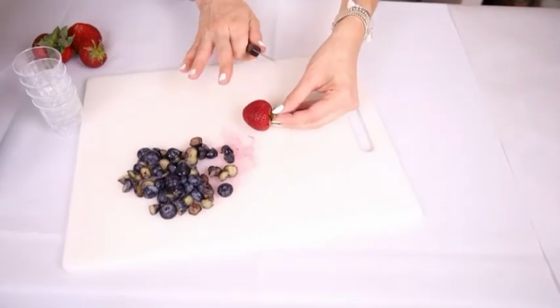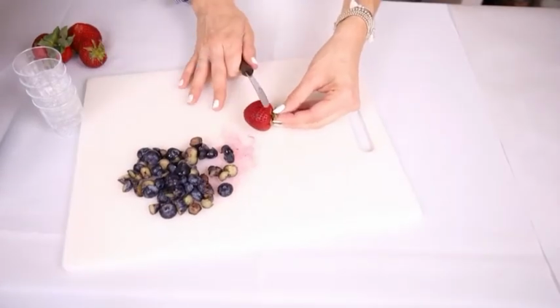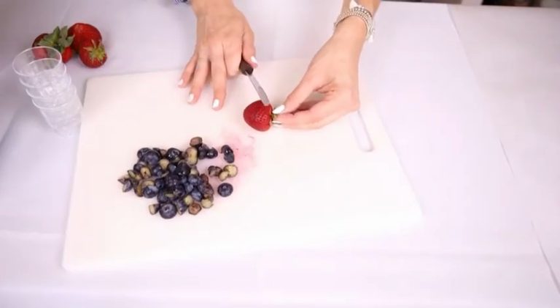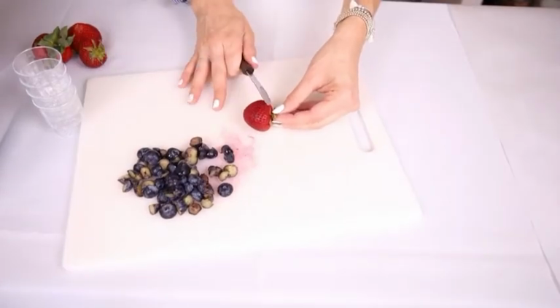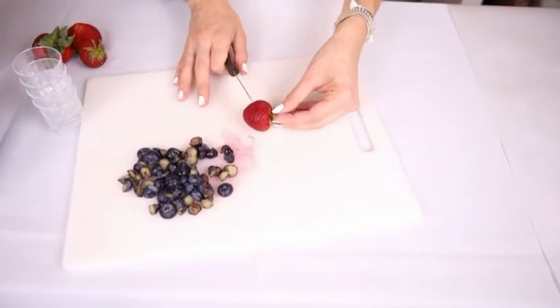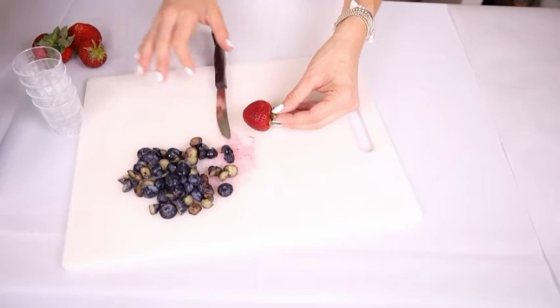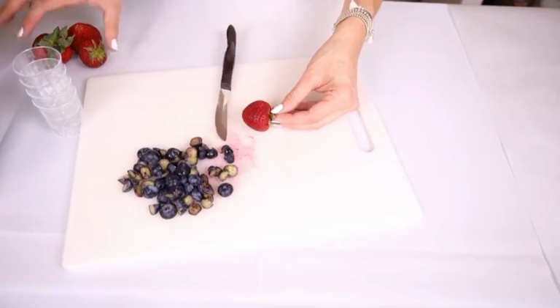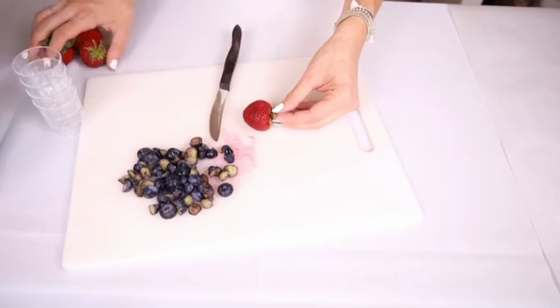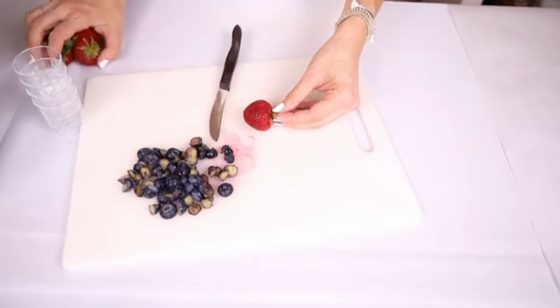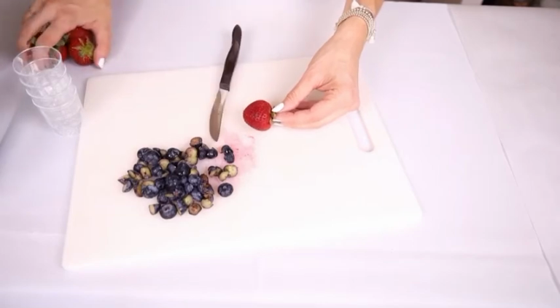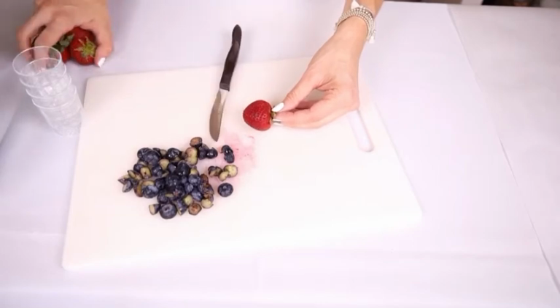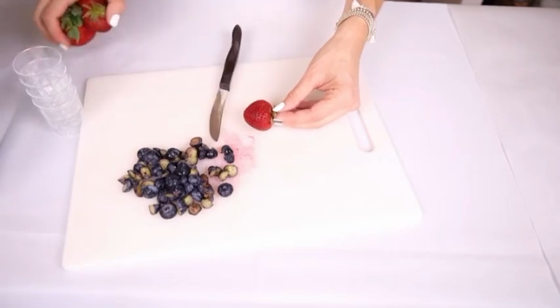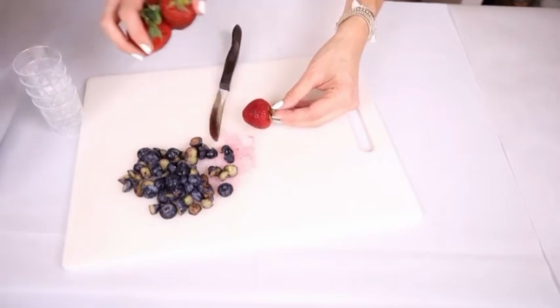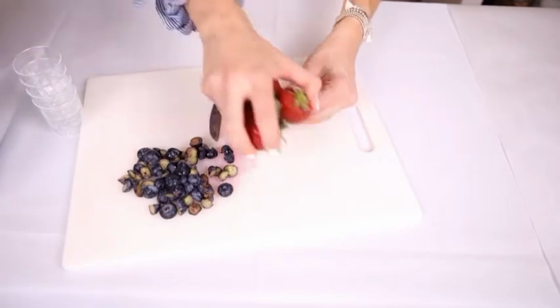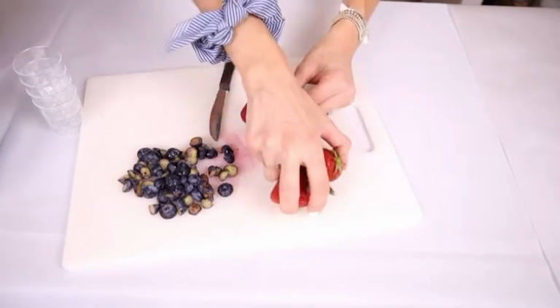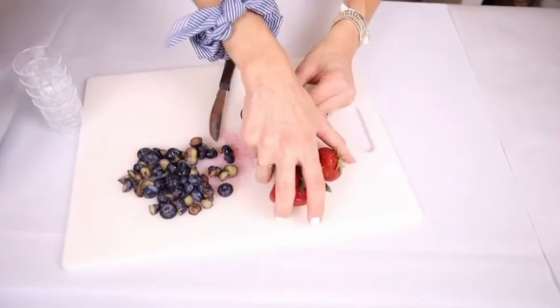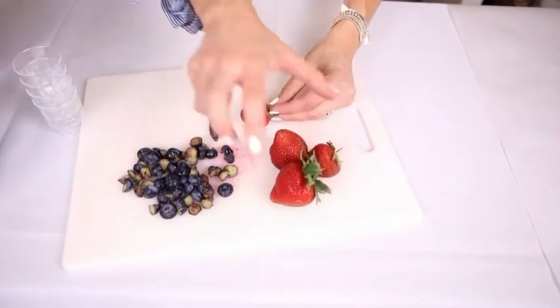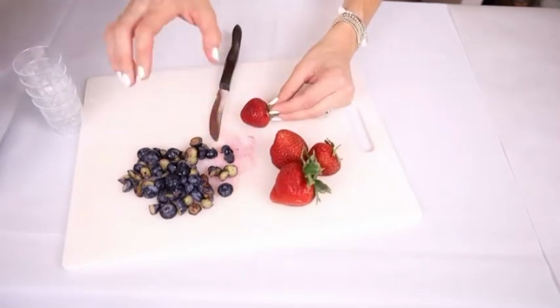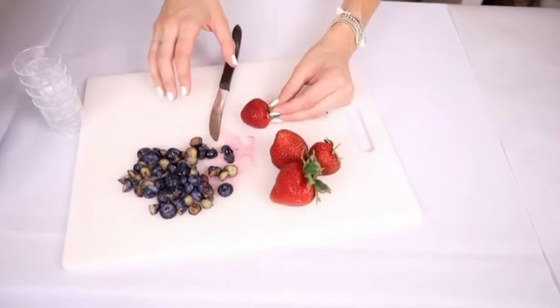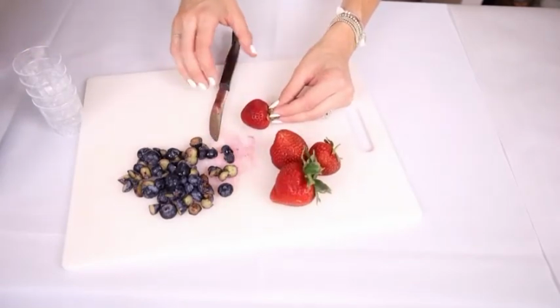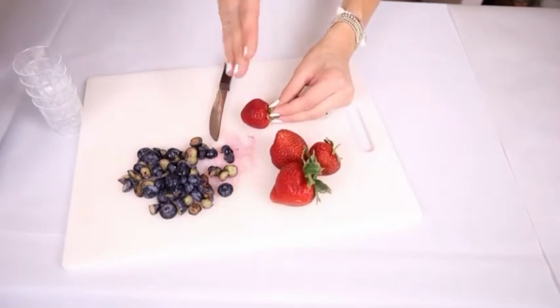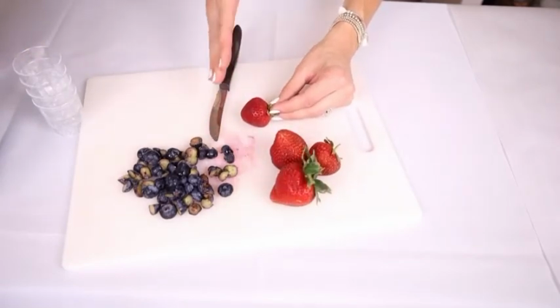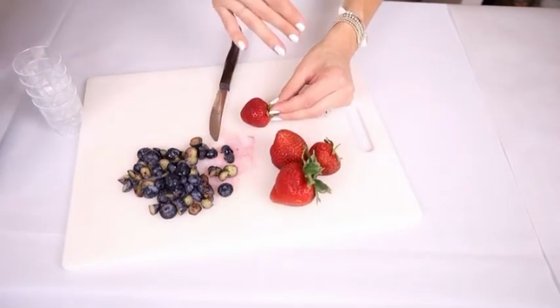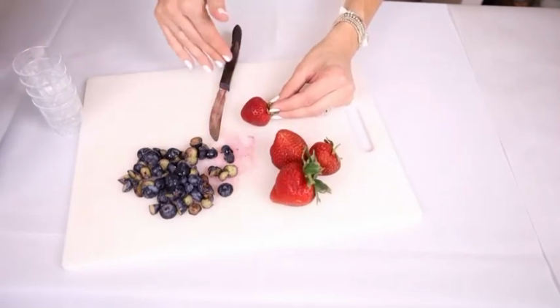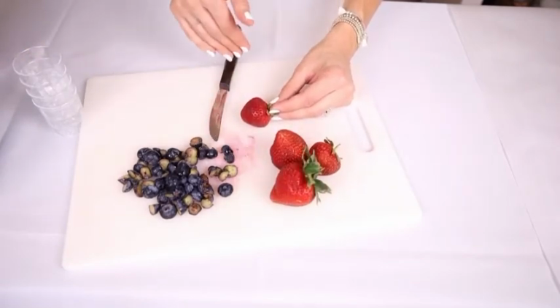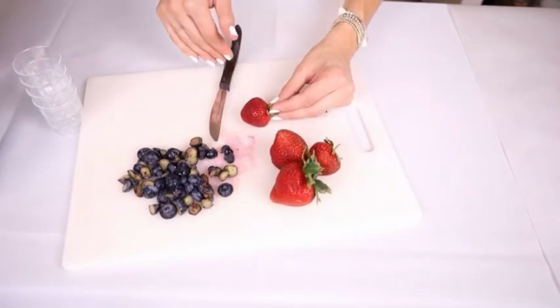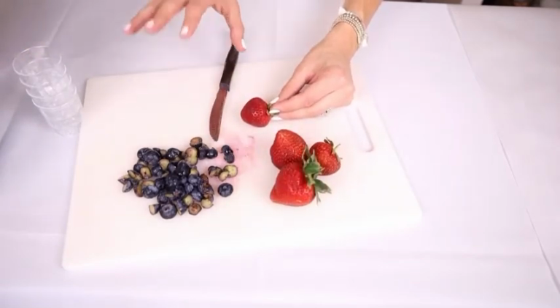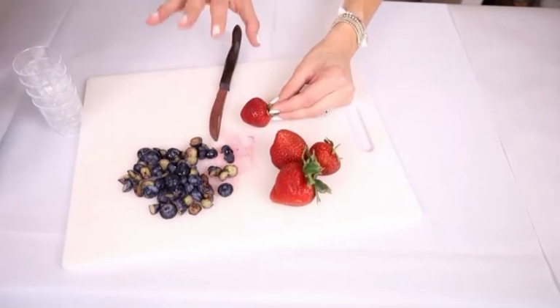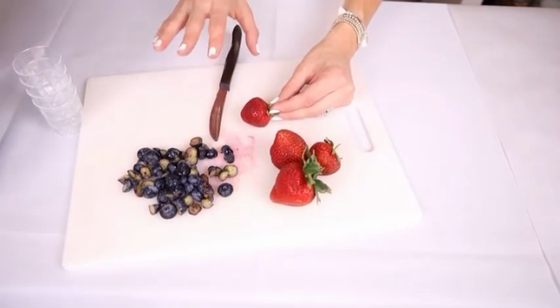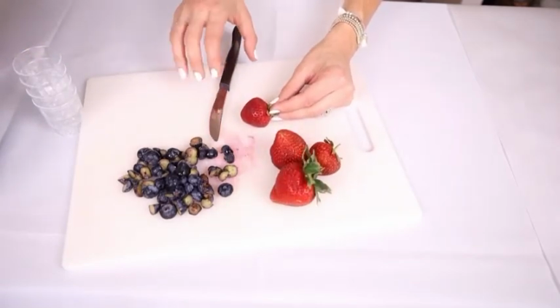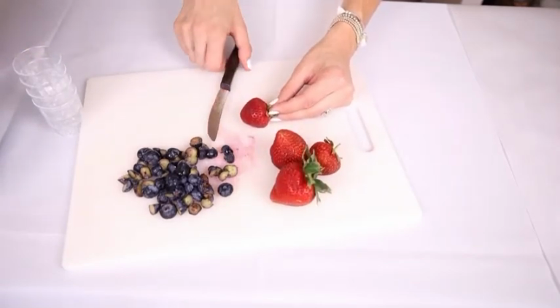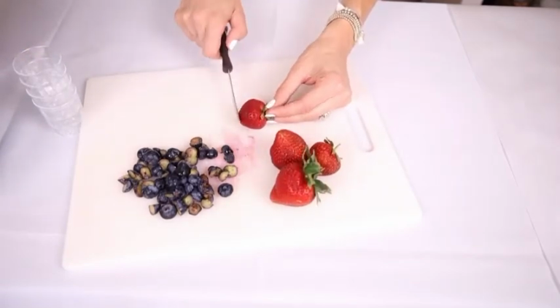Same thing, we're gonna cut up our strawberries. I'm just gonna dice the strawberries into small pieces.